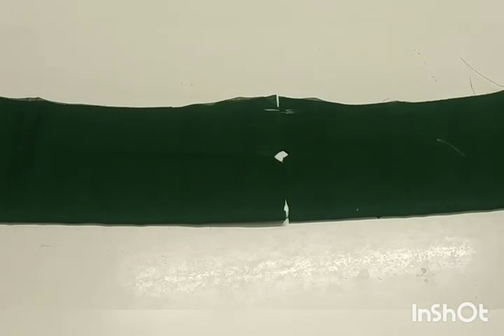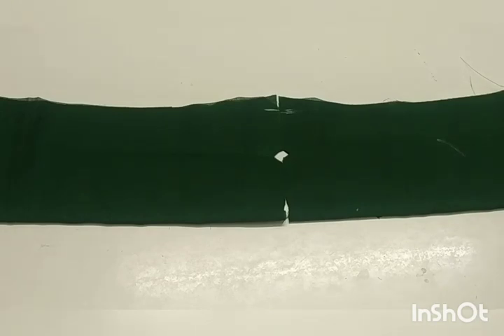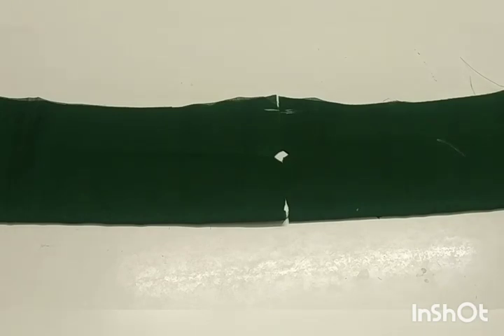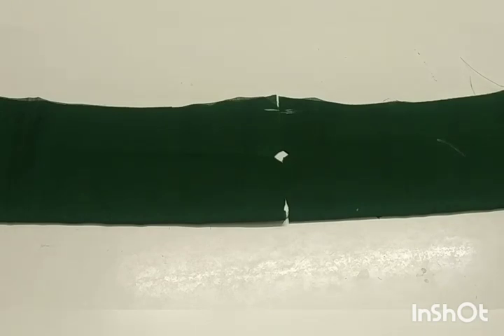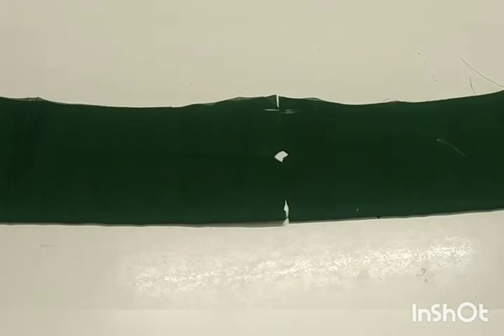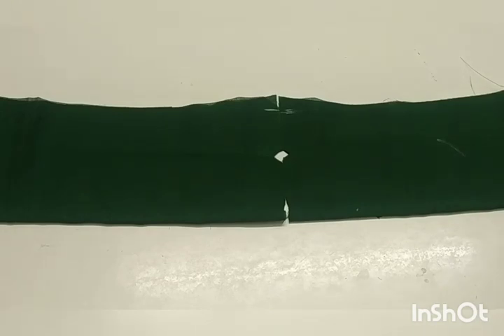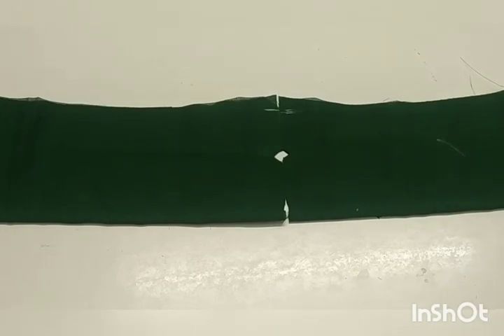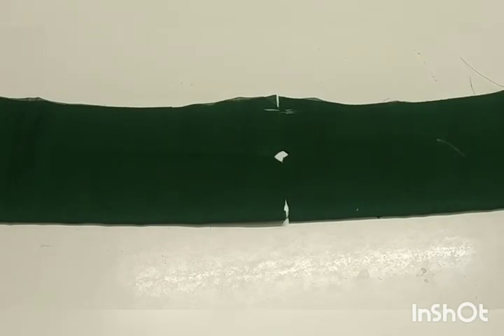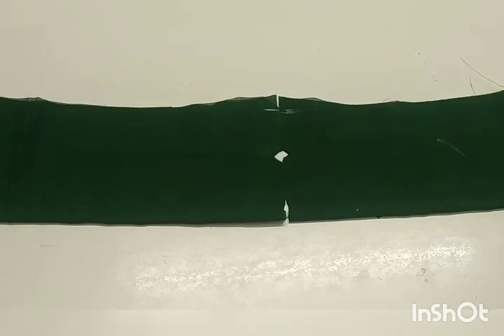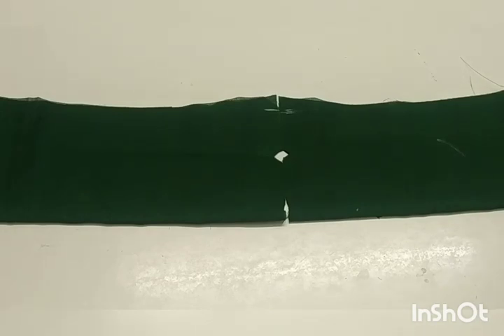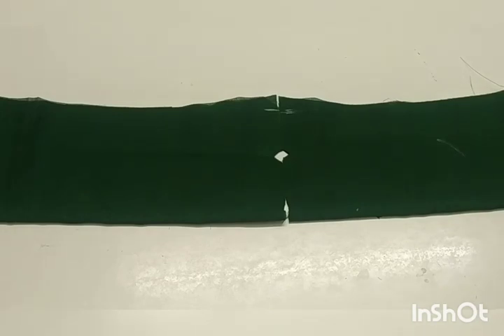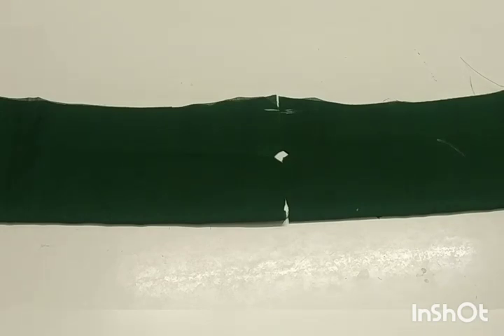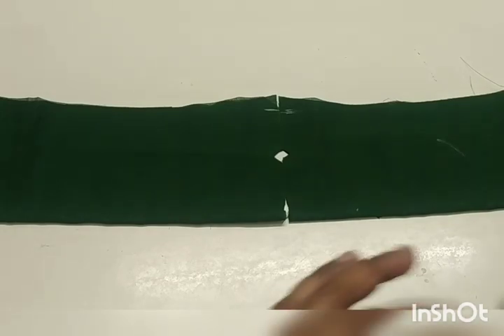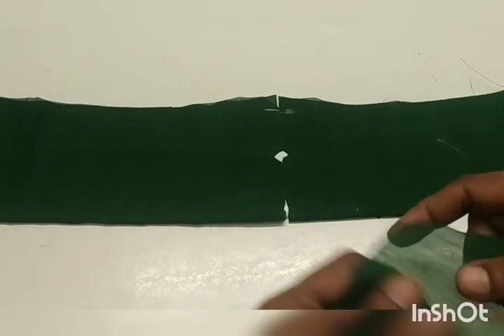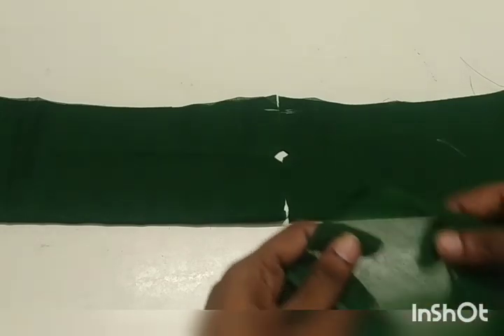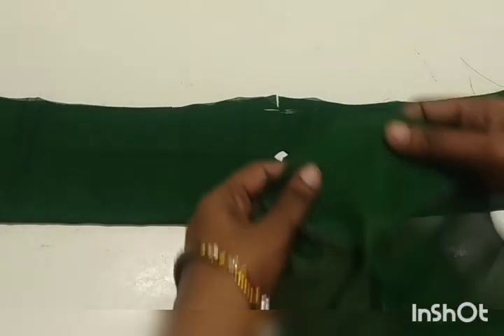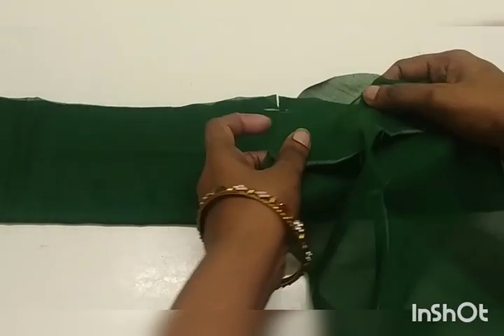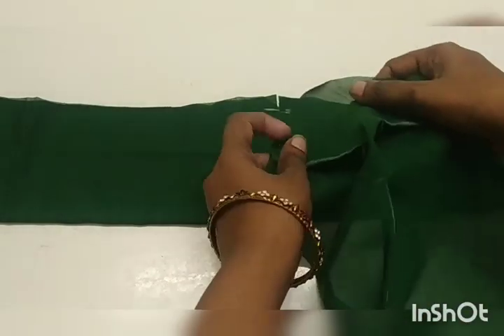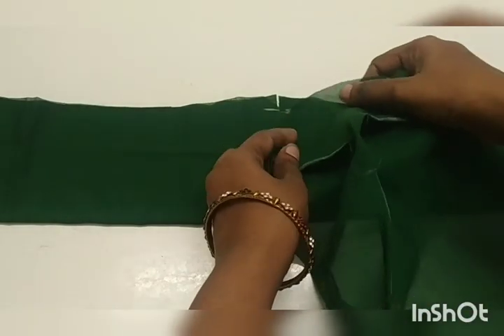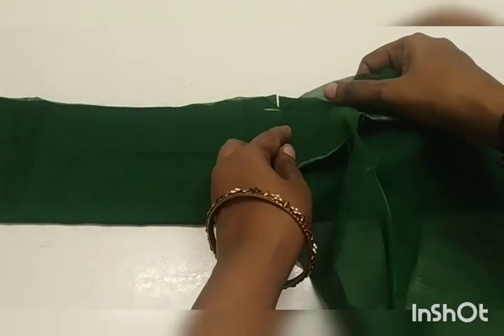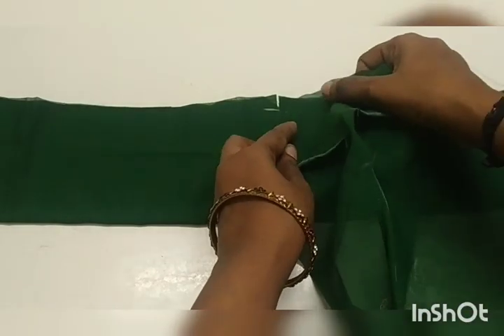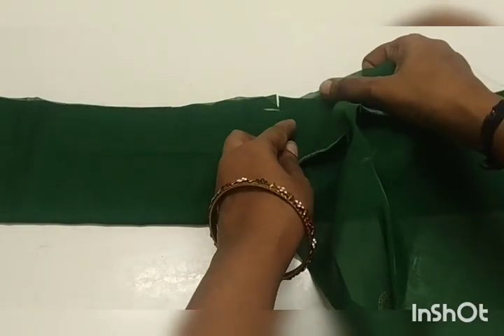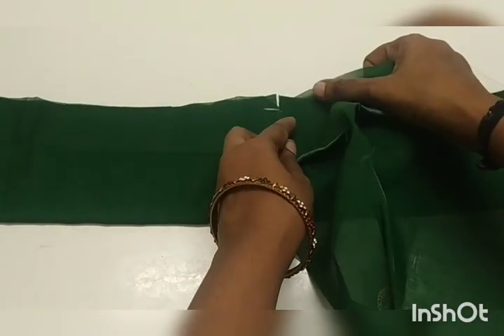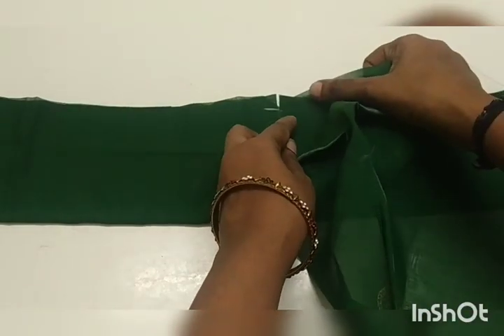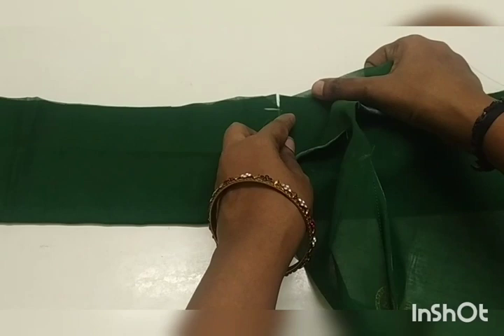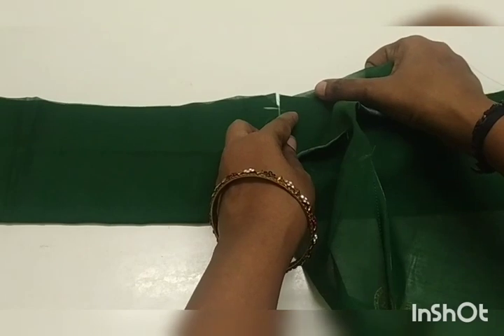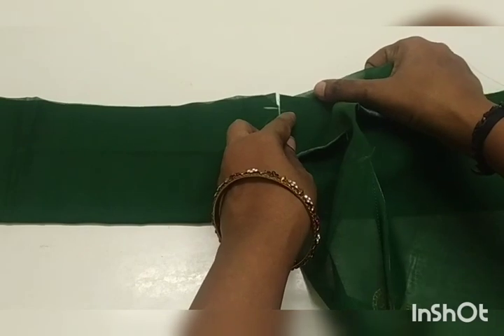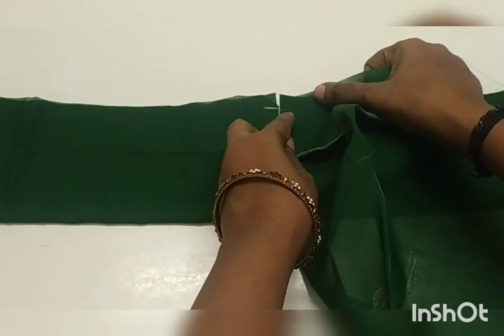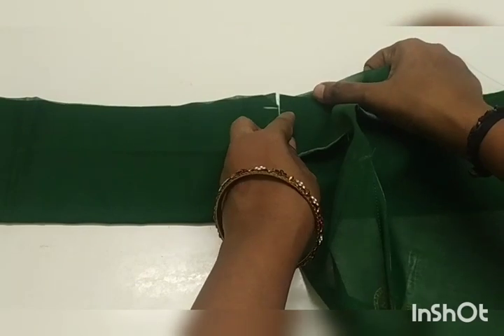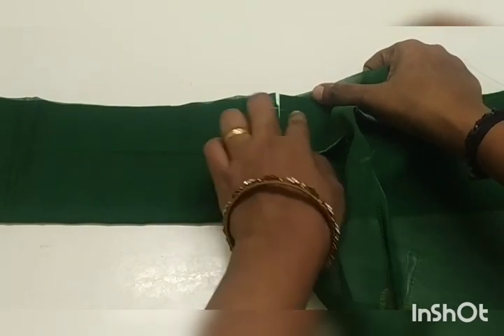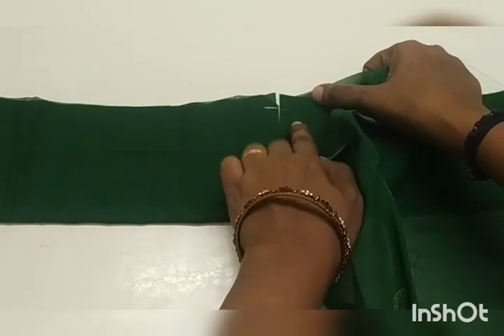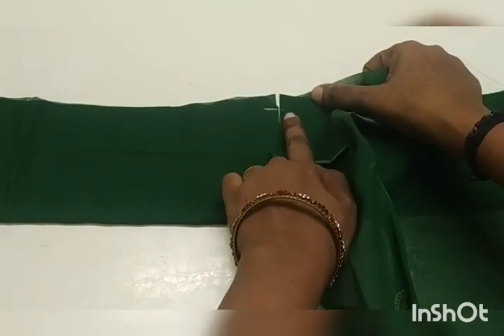As you know, you can mark on the sides. When you are done, proceed to the next step.